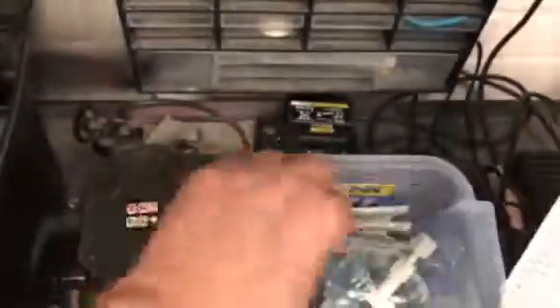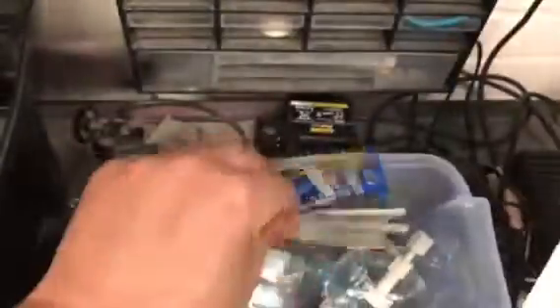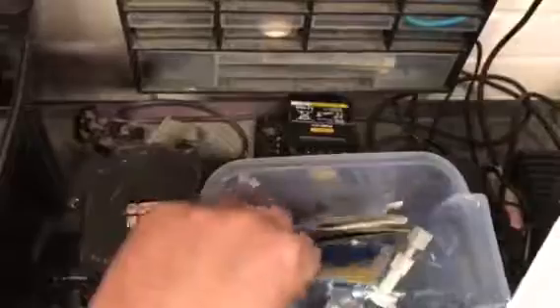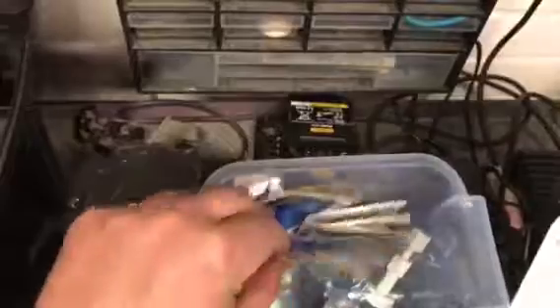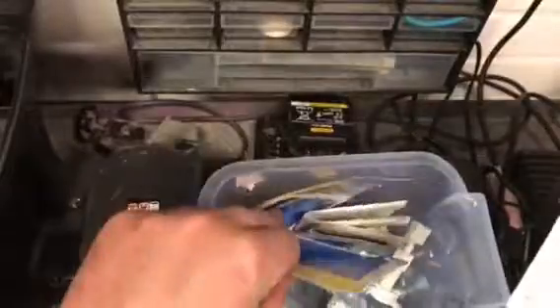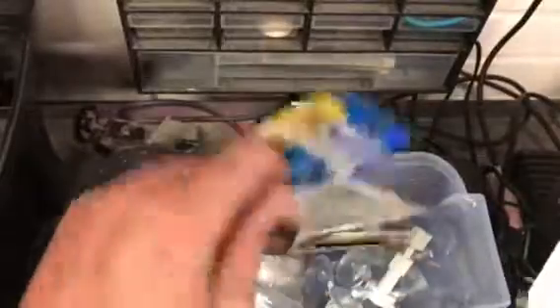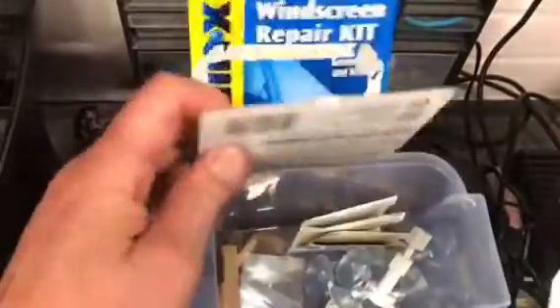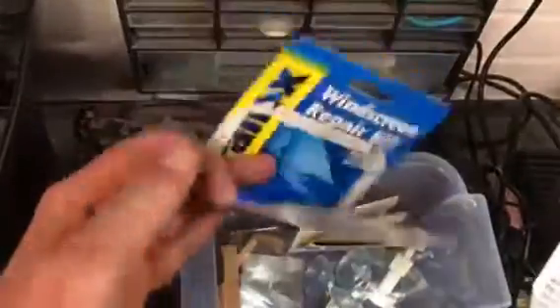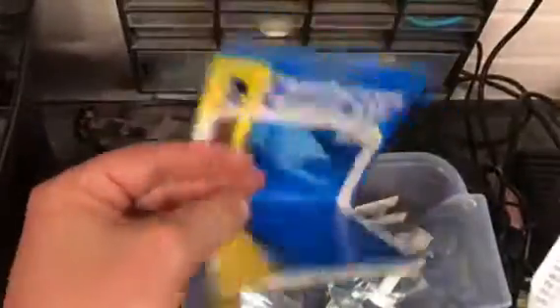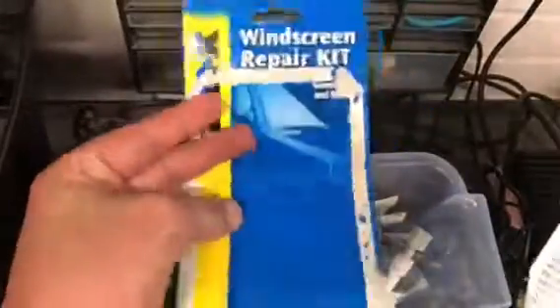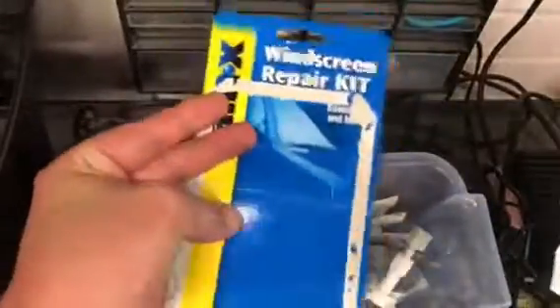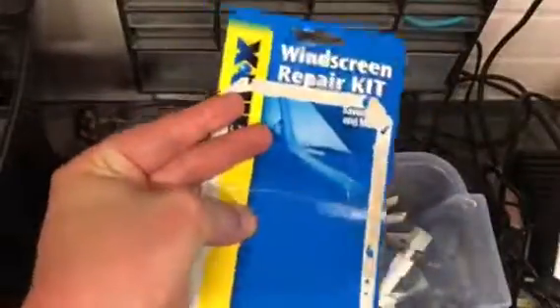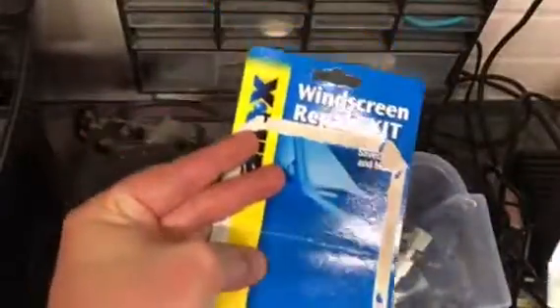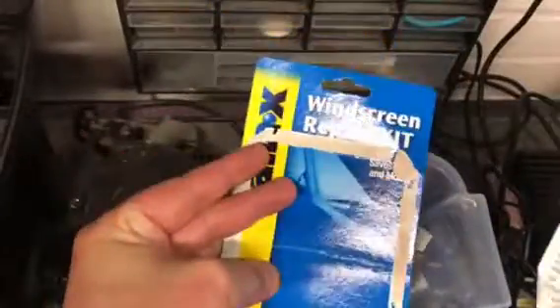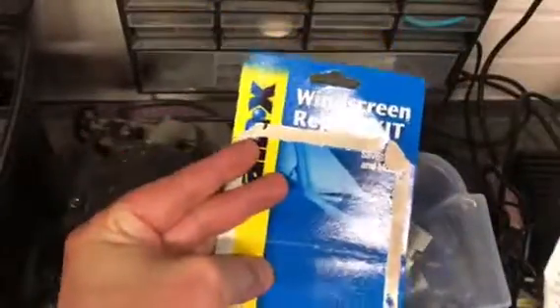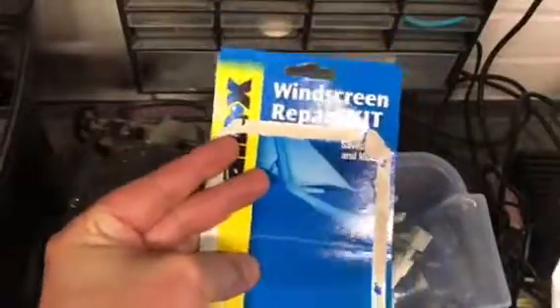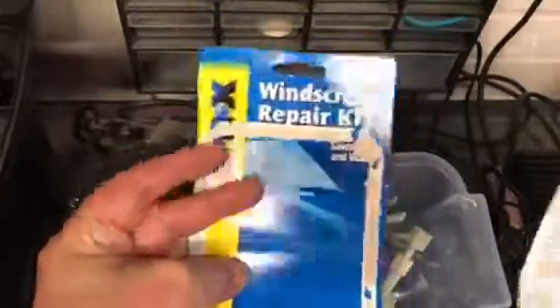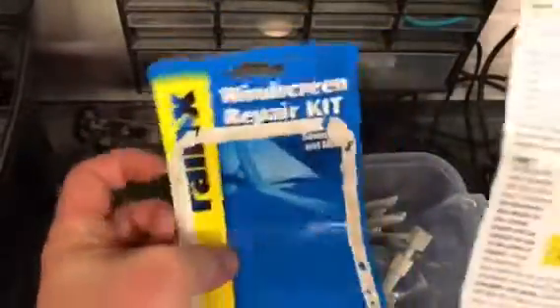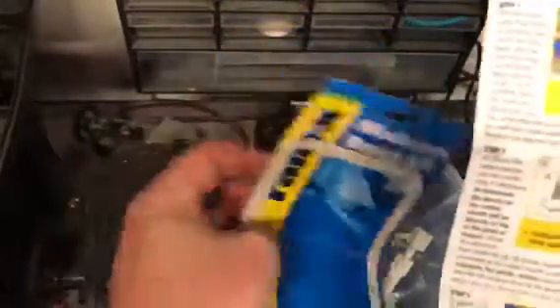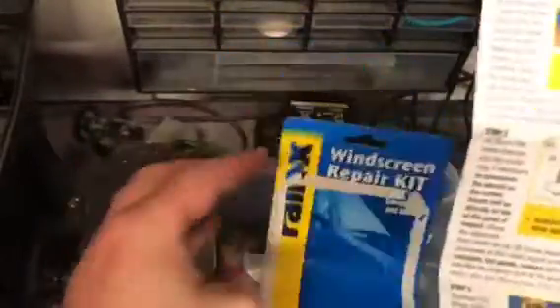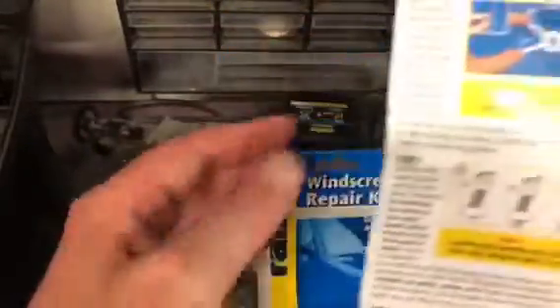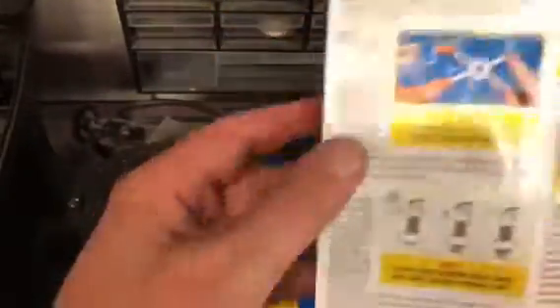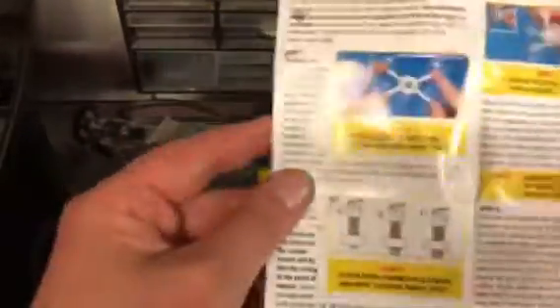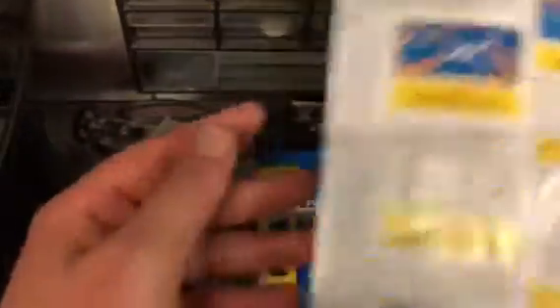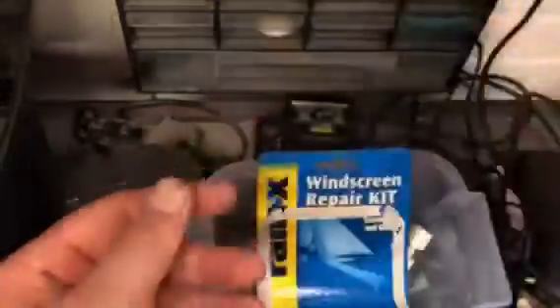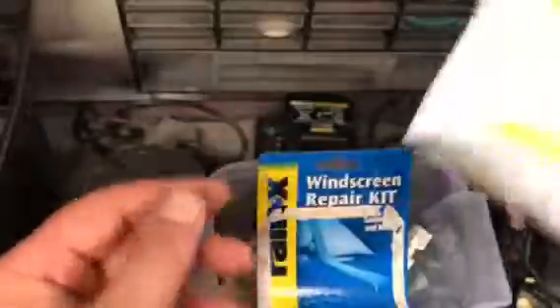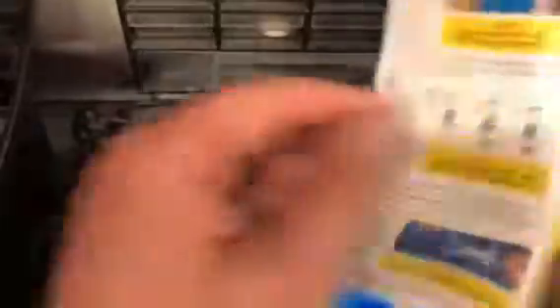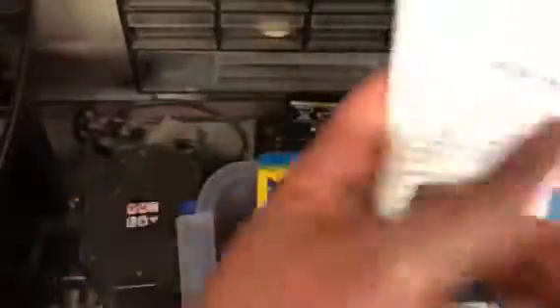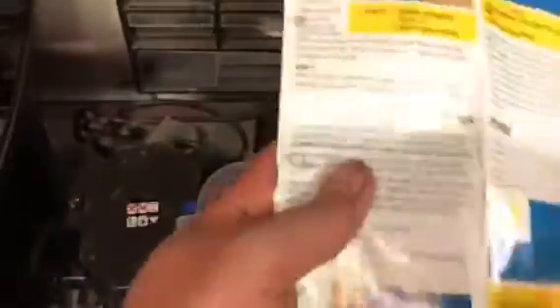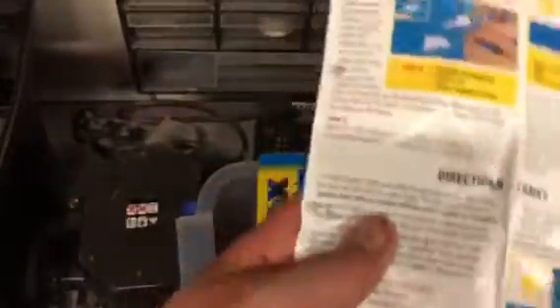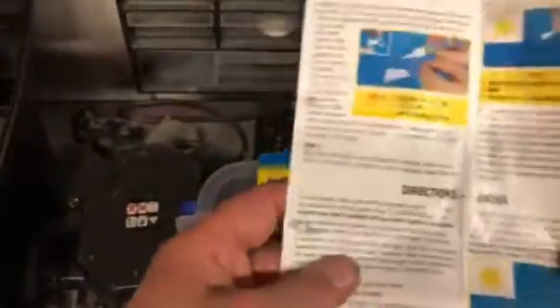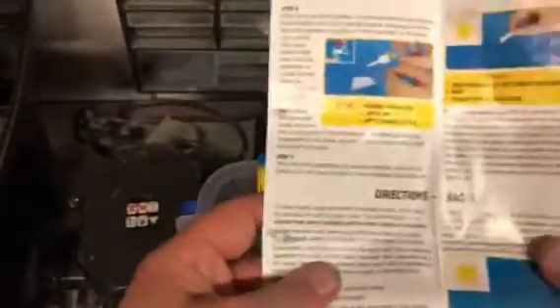As you can see I've got a bit of a kit here. It seems to do the job and comes with really comprehensive instructions.